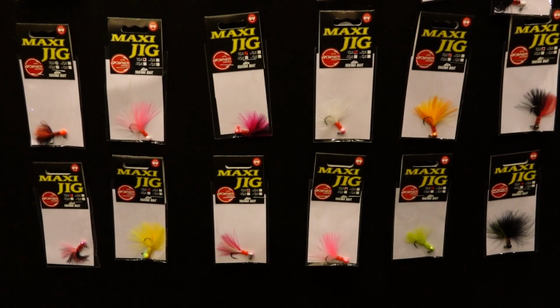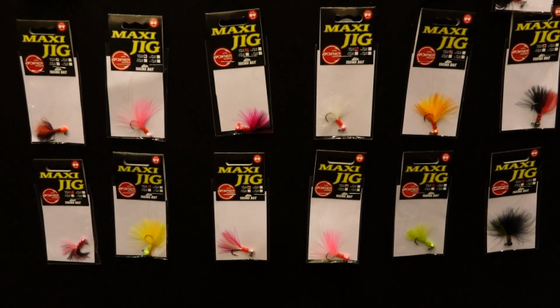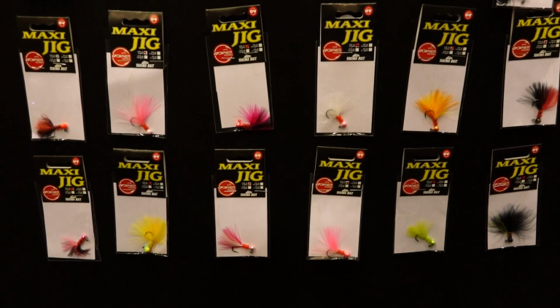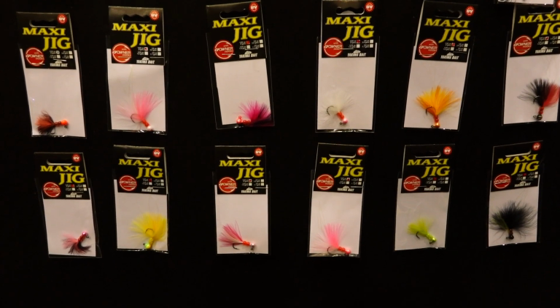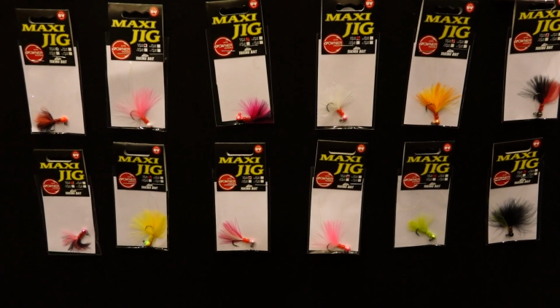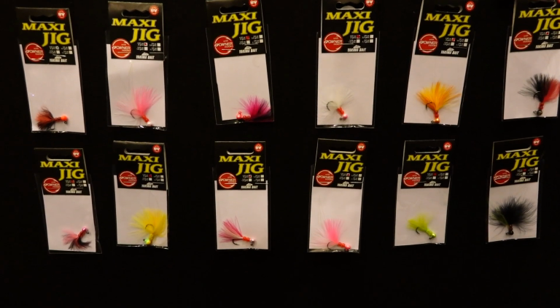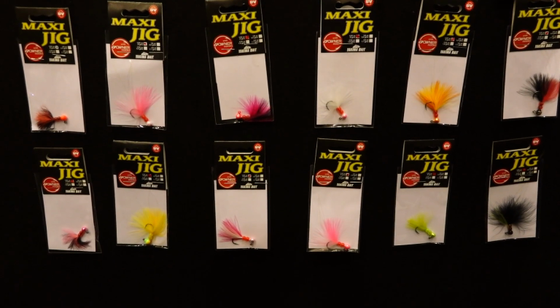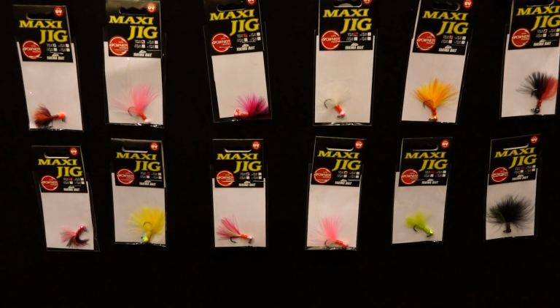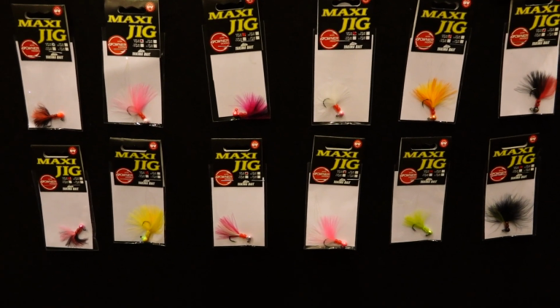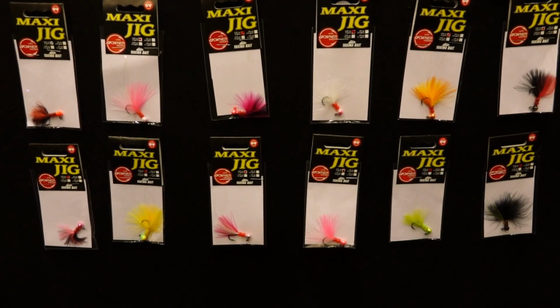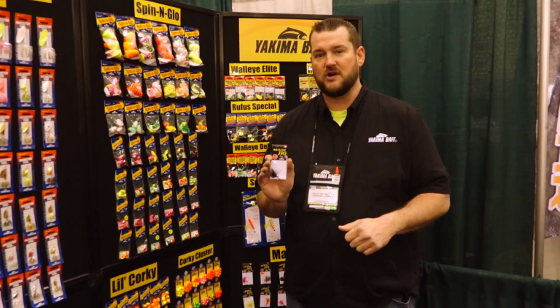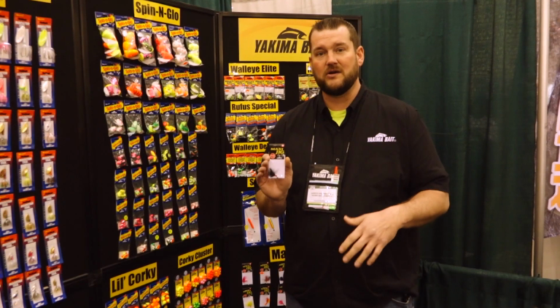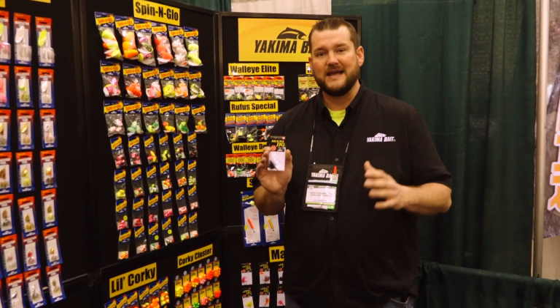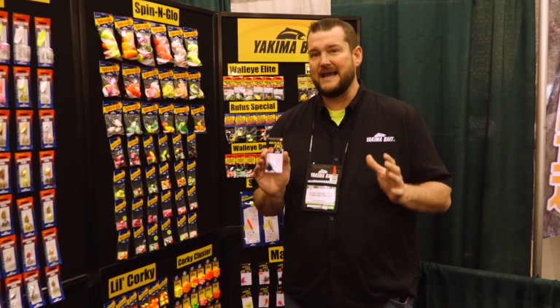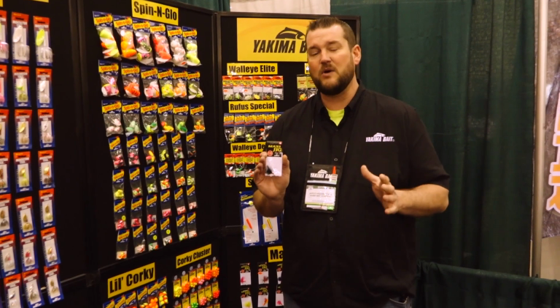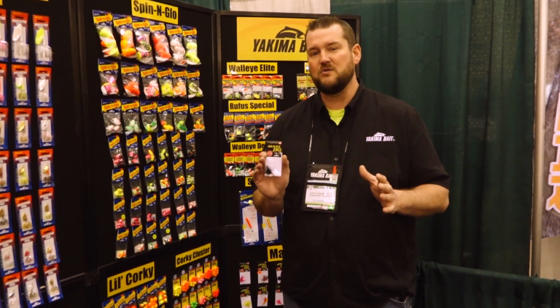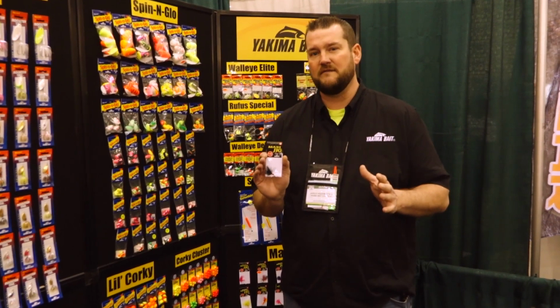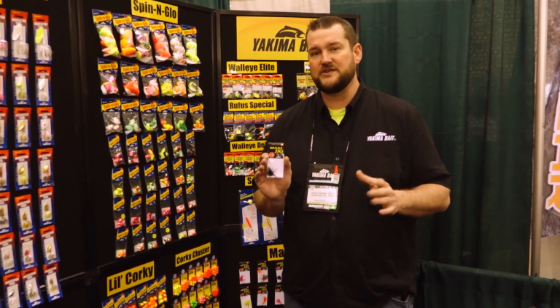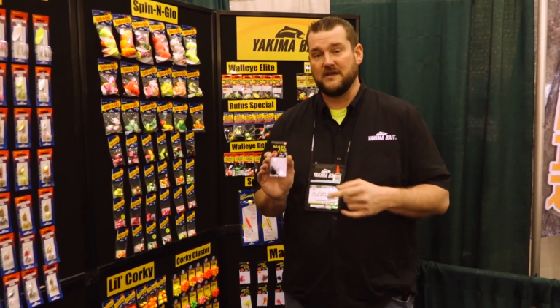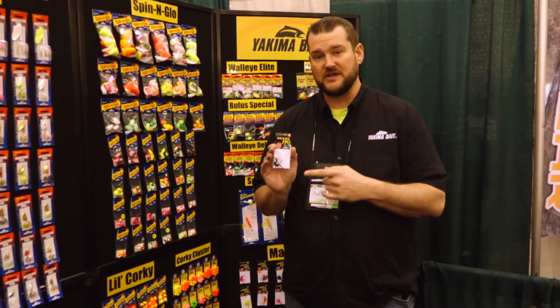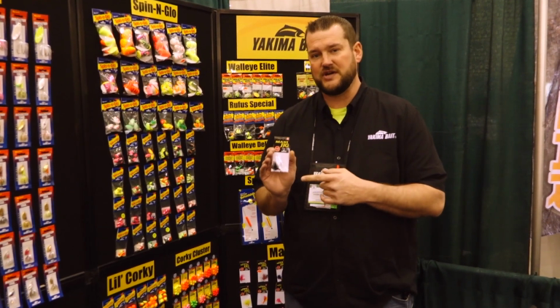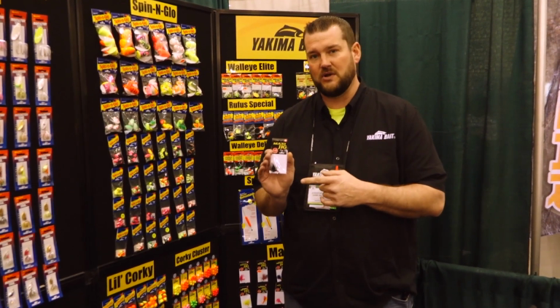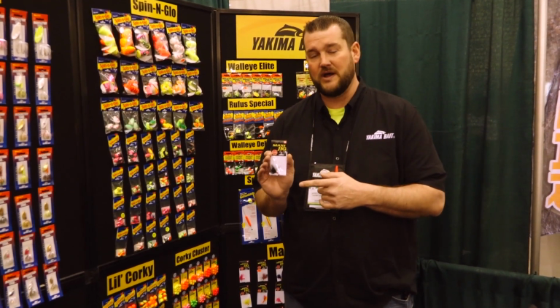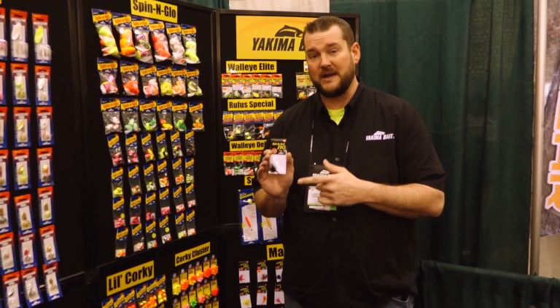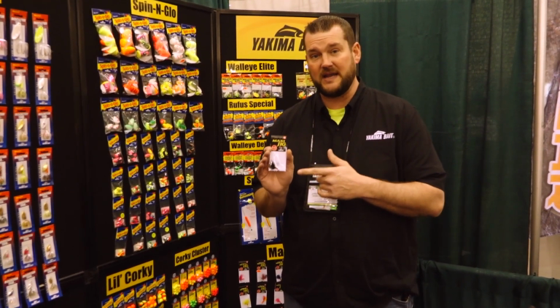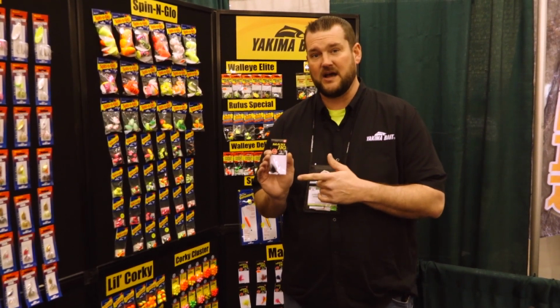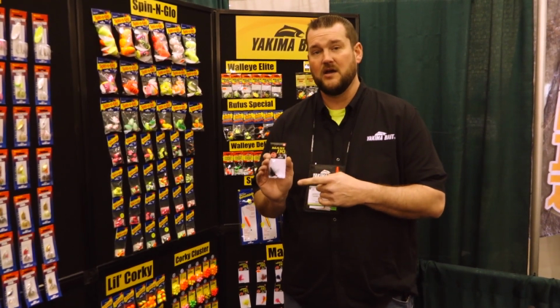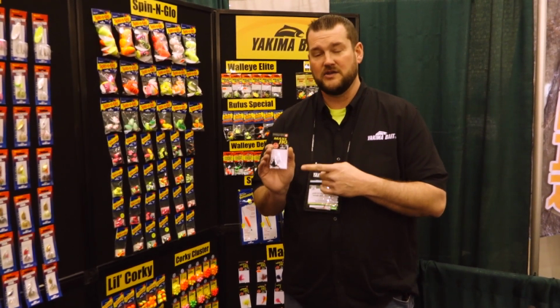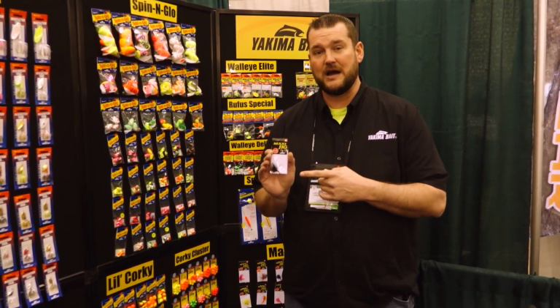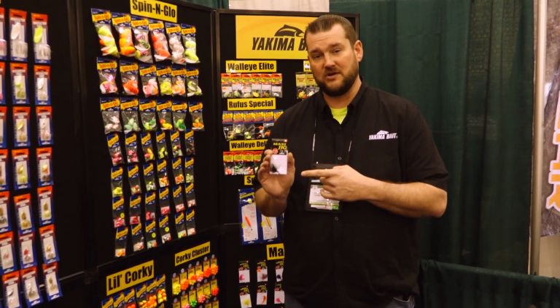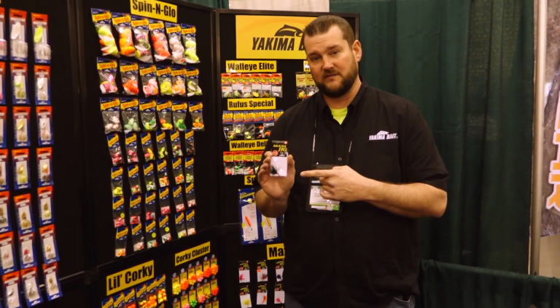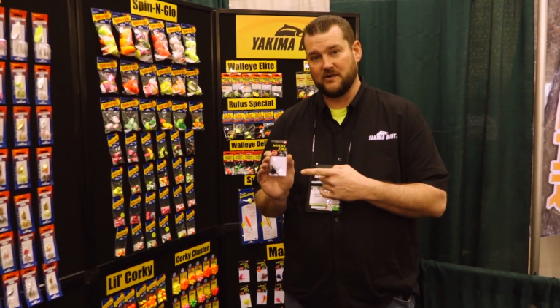Fish this thing under a float, vertical jig it with a crawler — any way you want to fish it, this jig will hold up and get the job done.